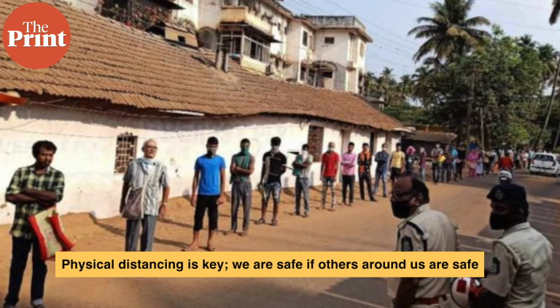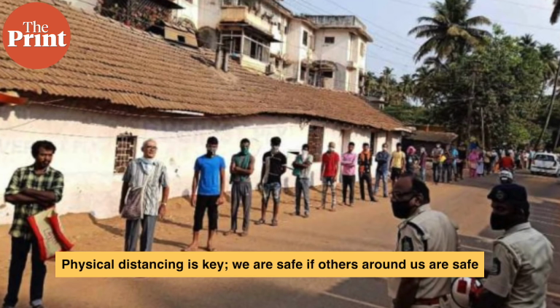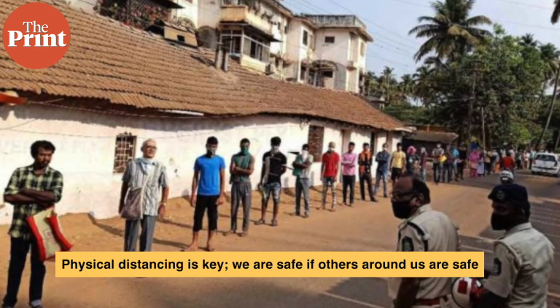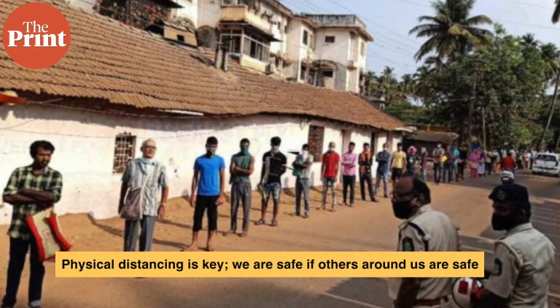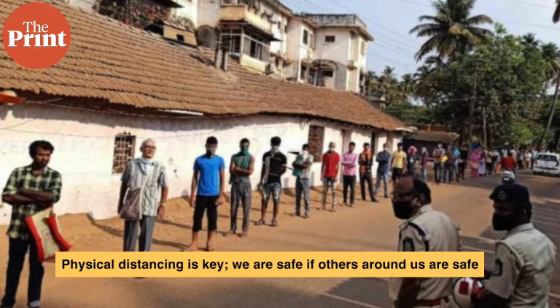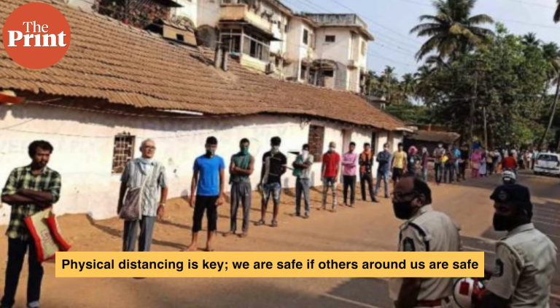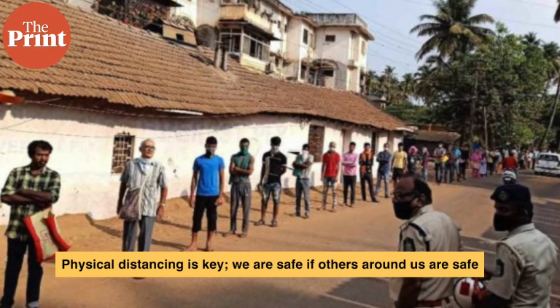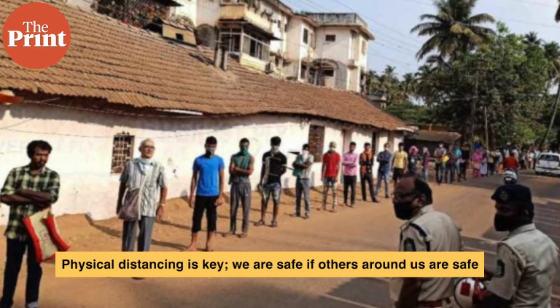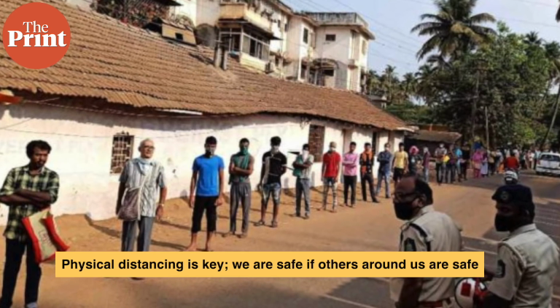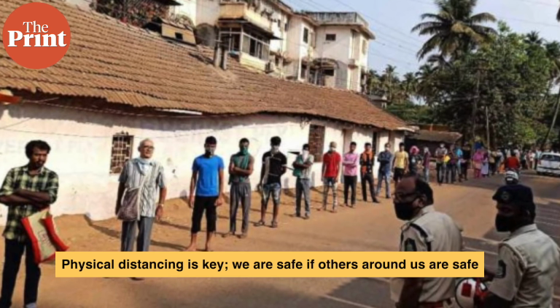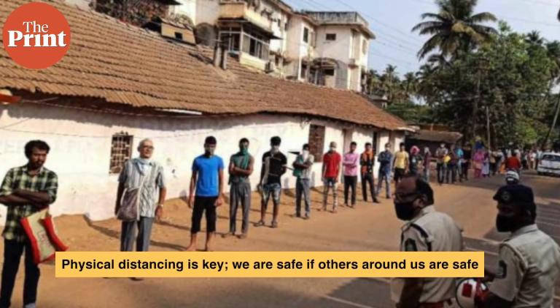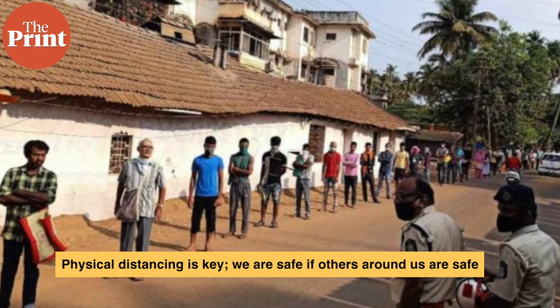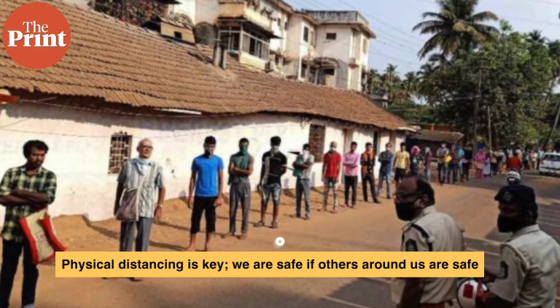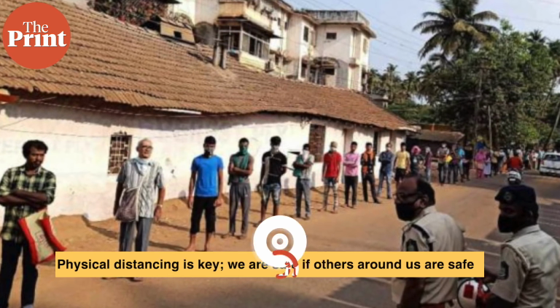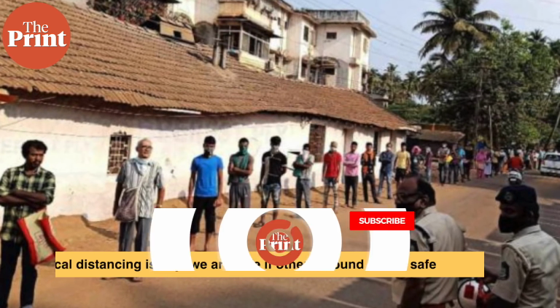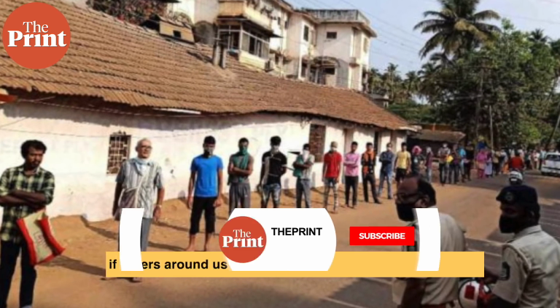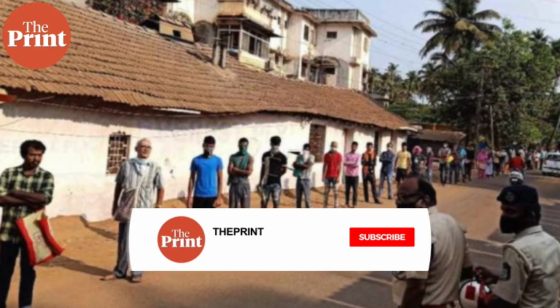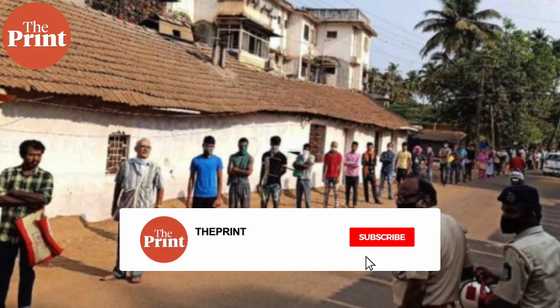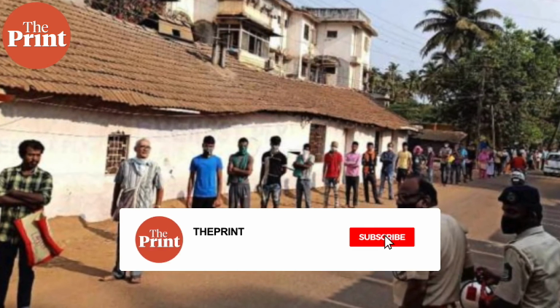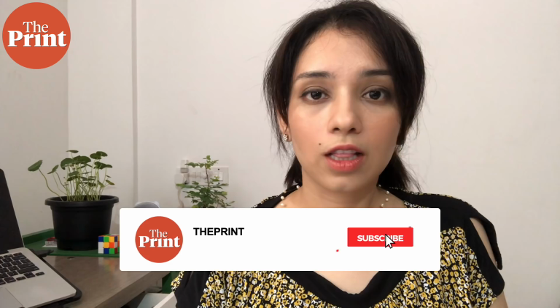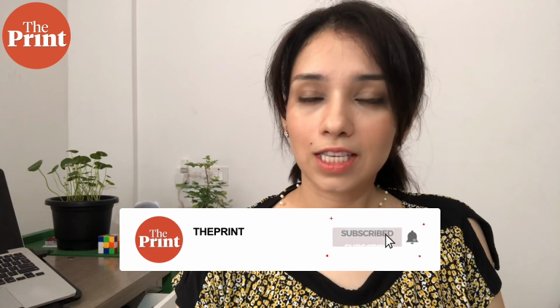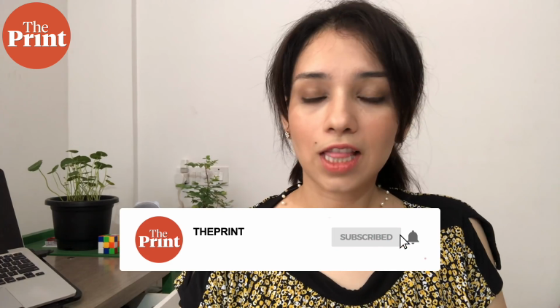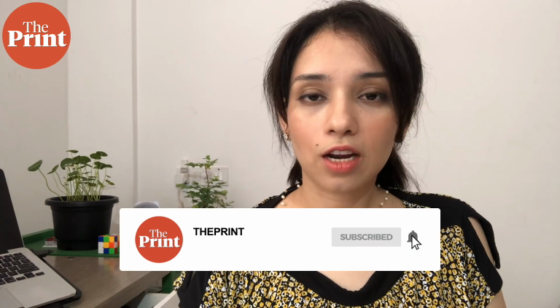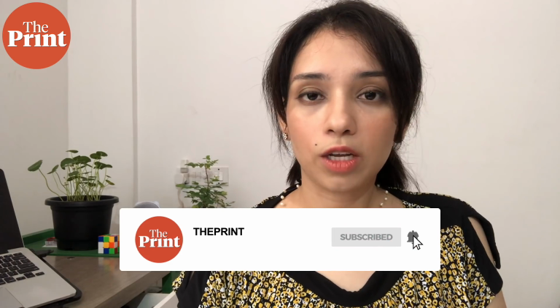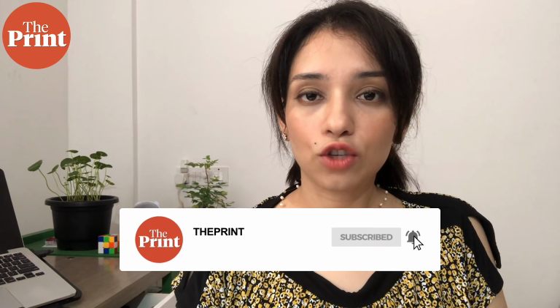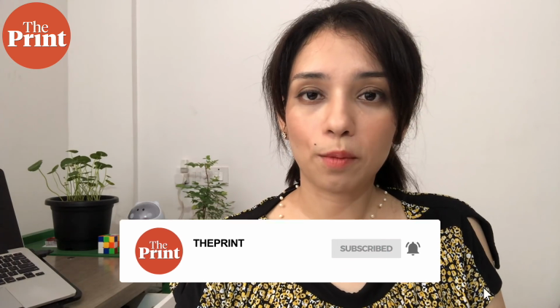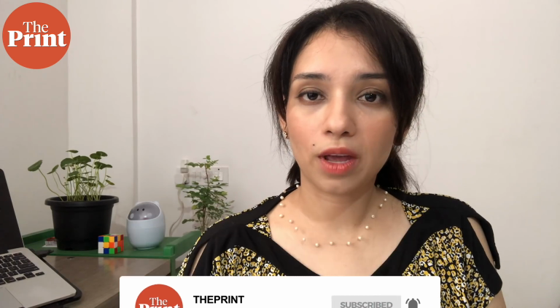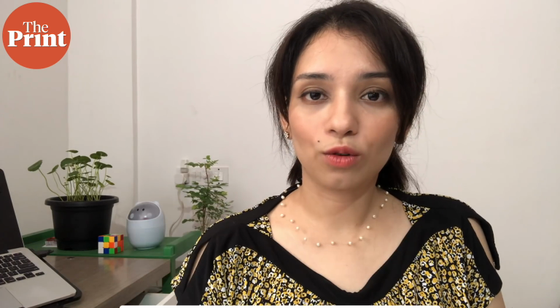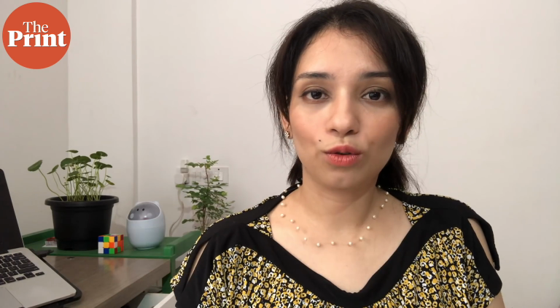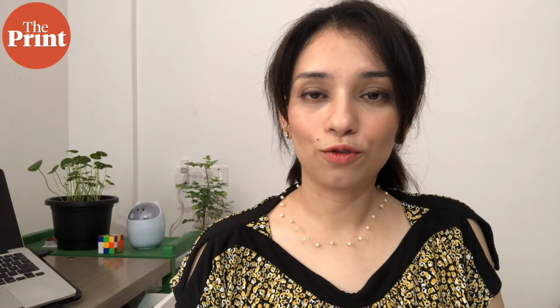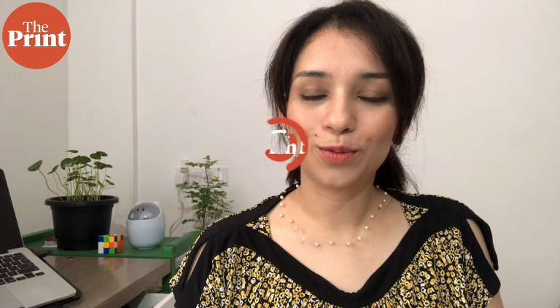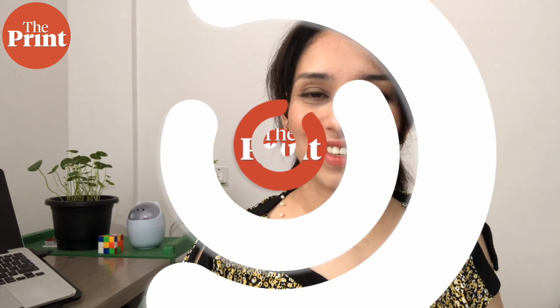It is important to remember that you are safe only when the people around you are safe. This is Sandhya Ramesh from Bengaluru, for The Print.